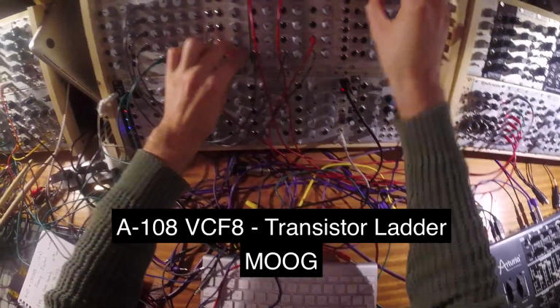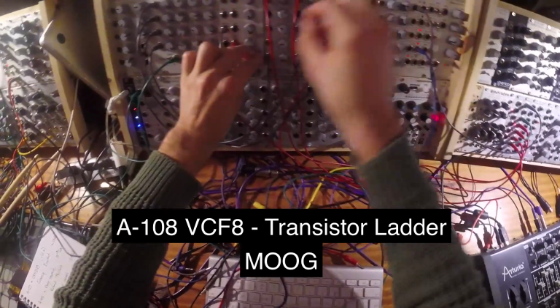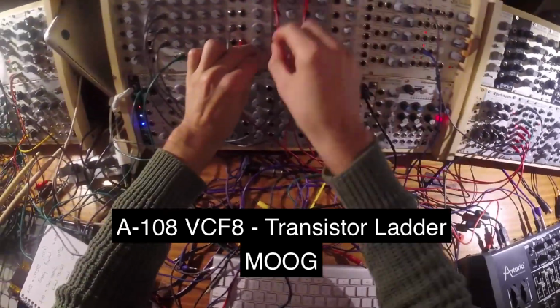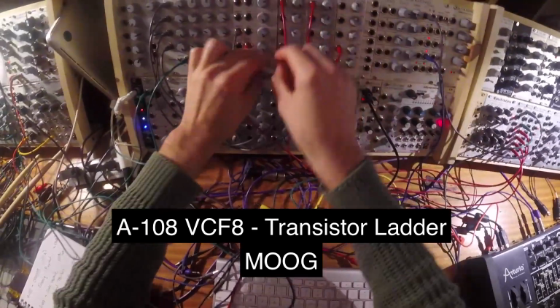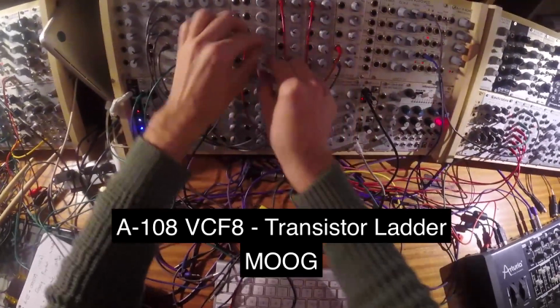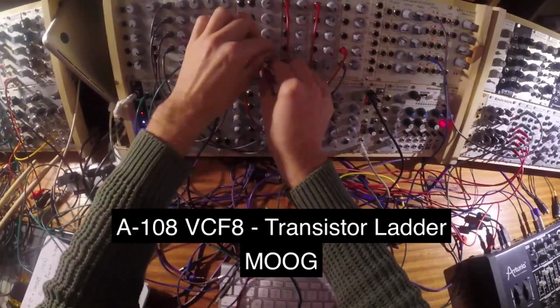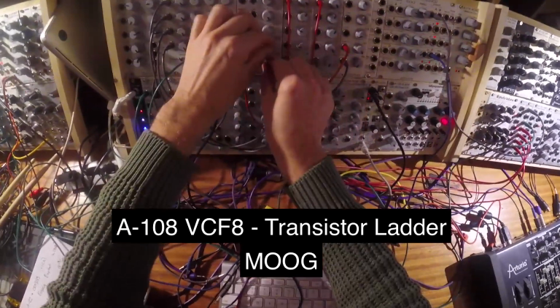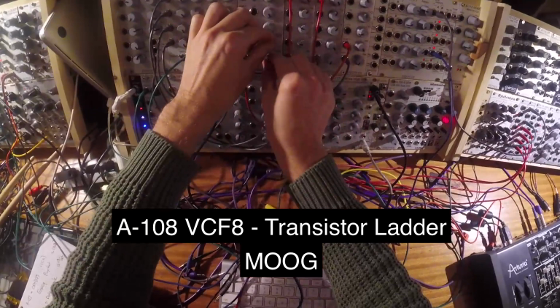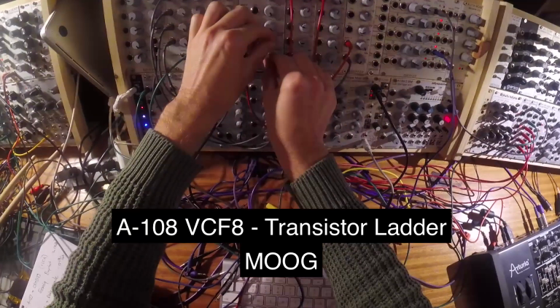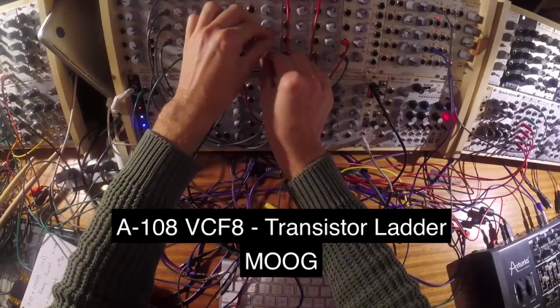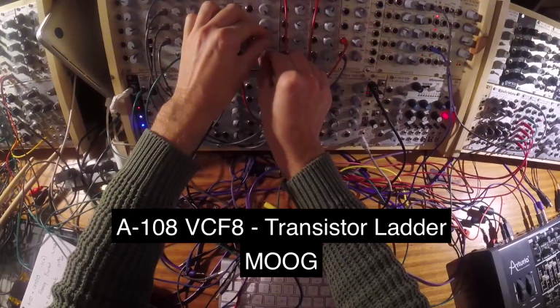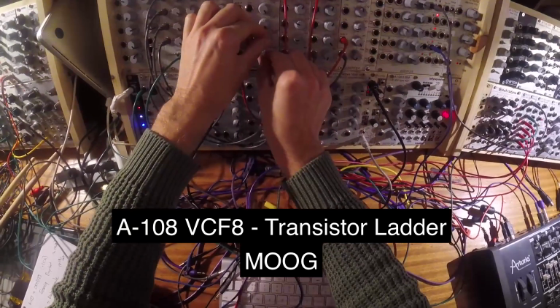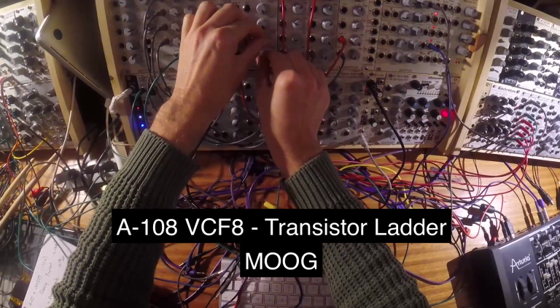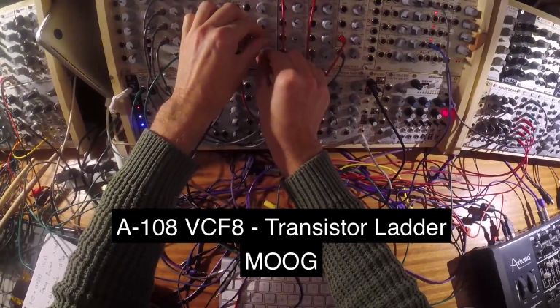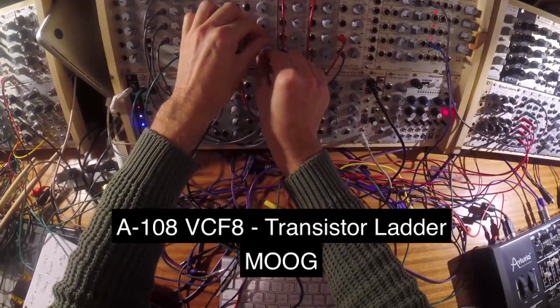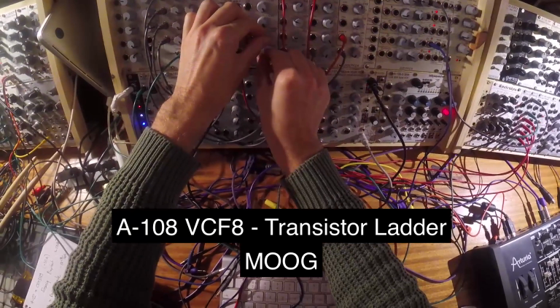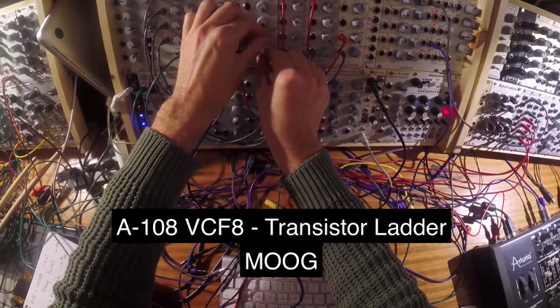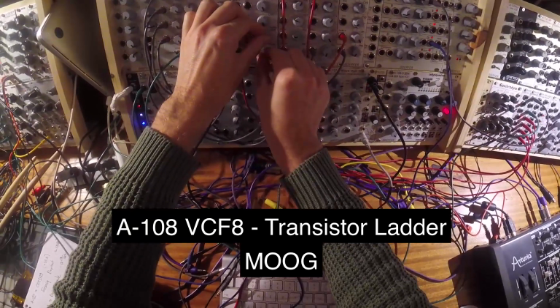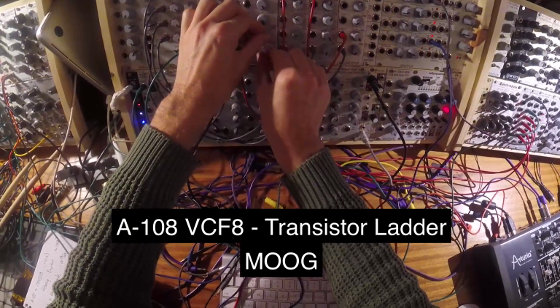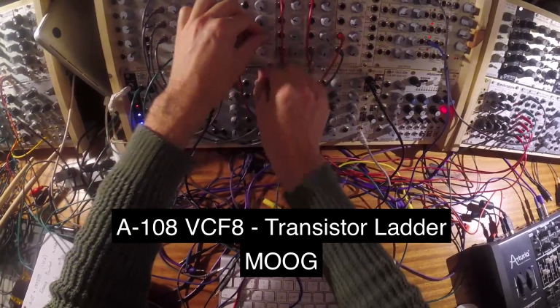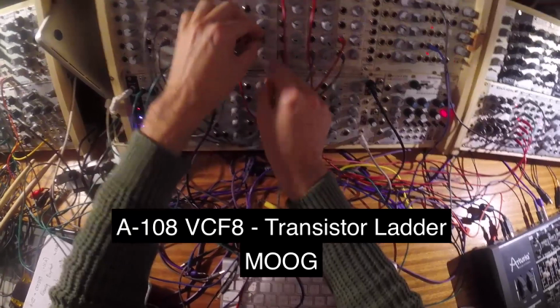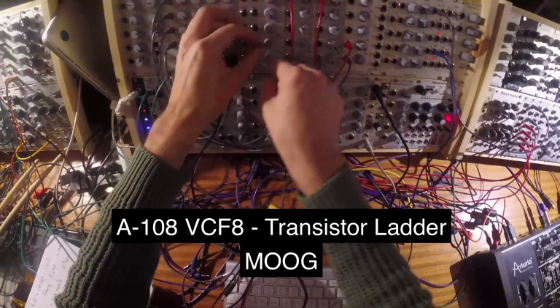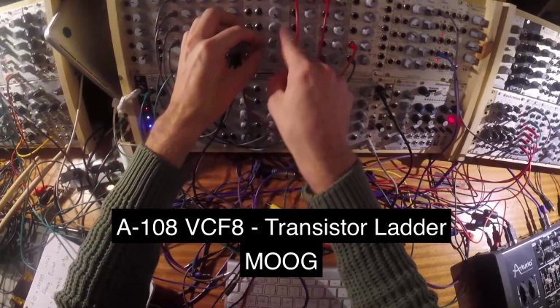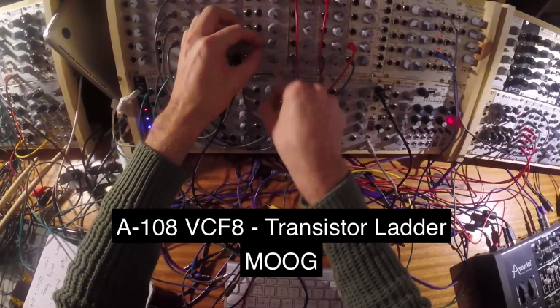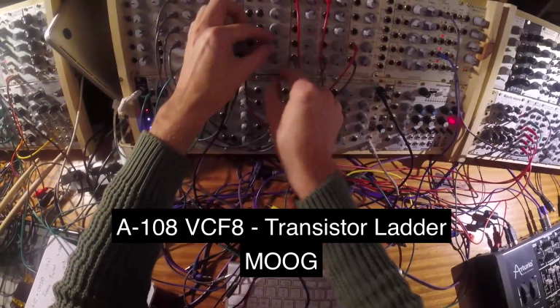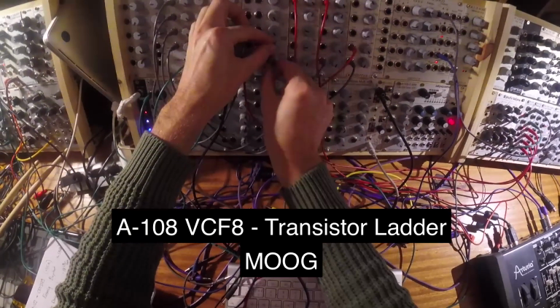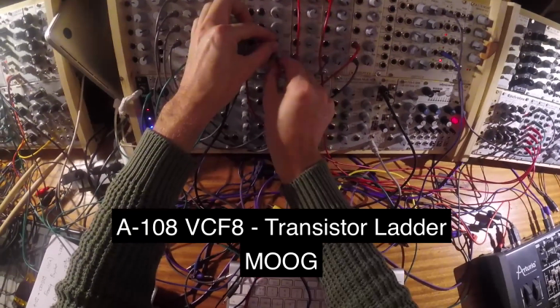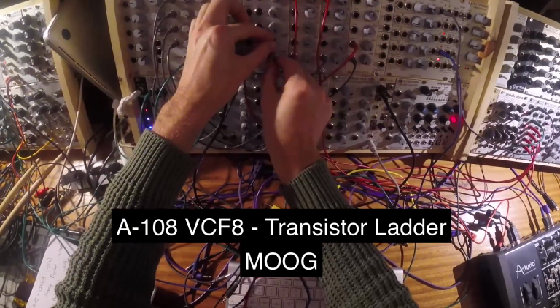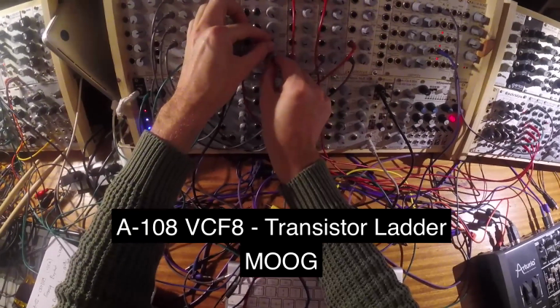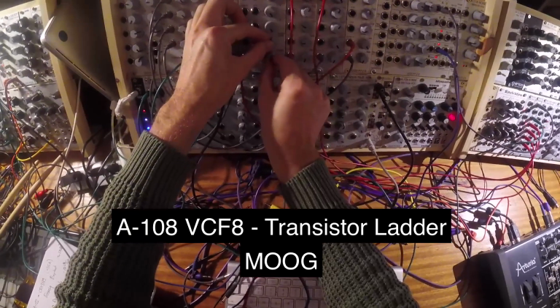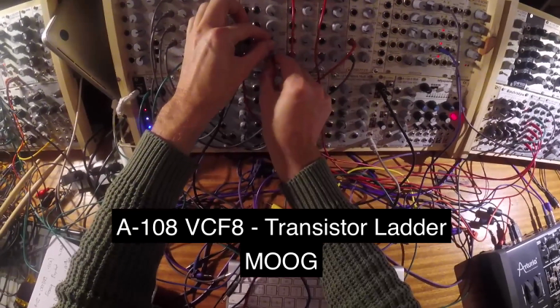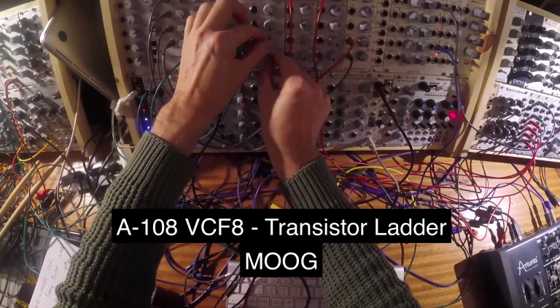Now with VCF-8, the resonance is interdependent with the audio level. I'll continue to play the sound.